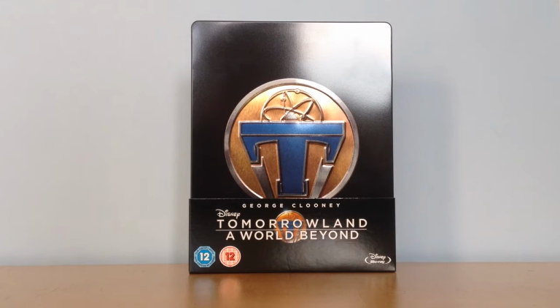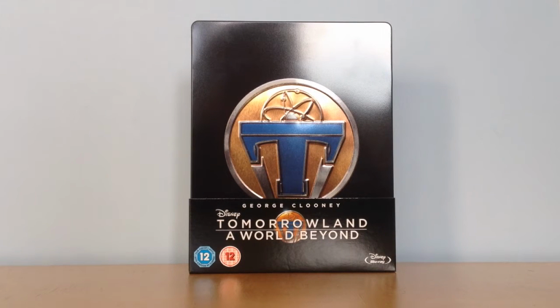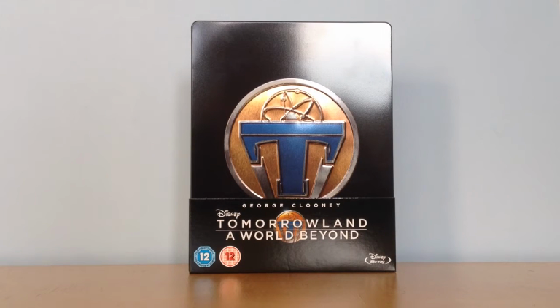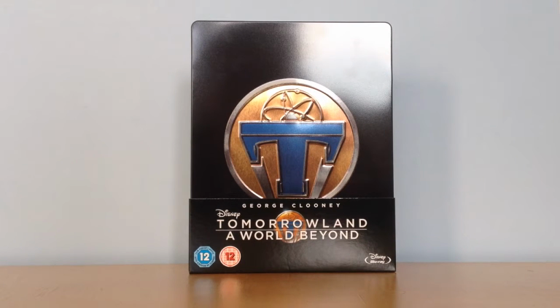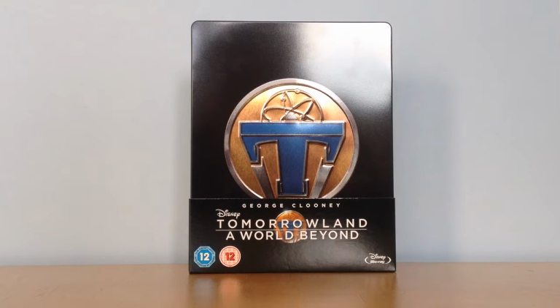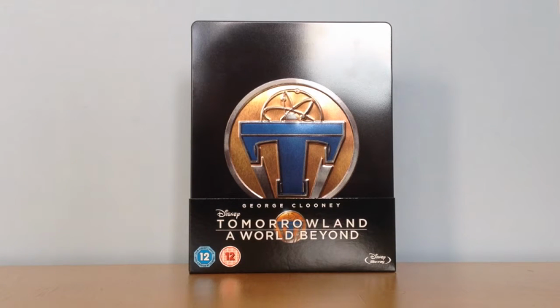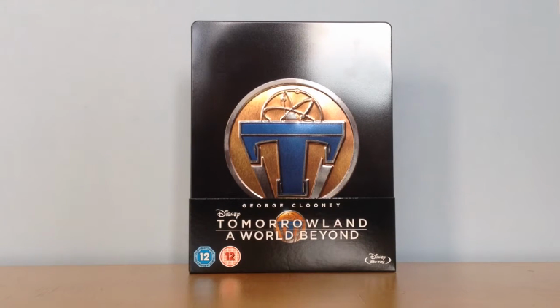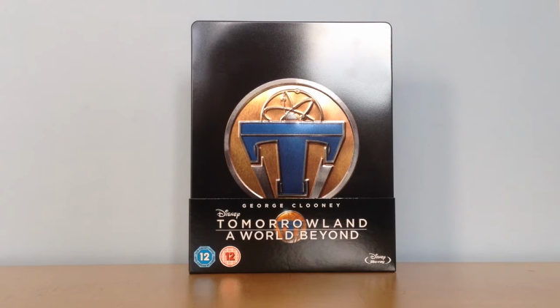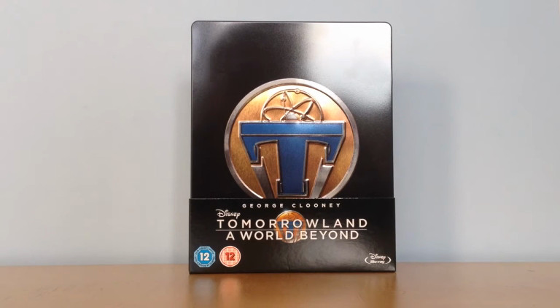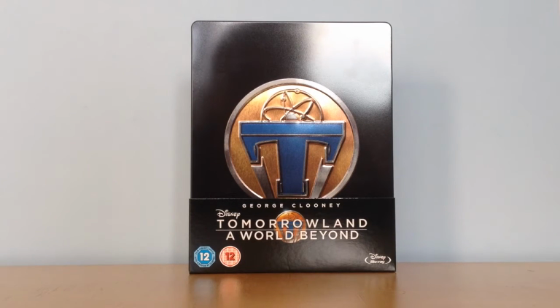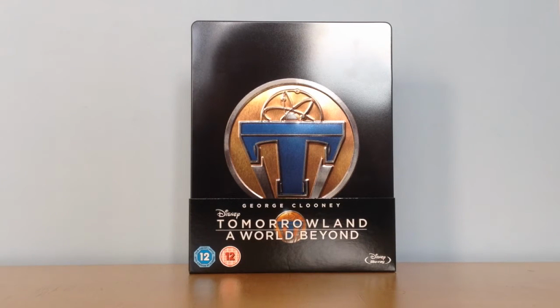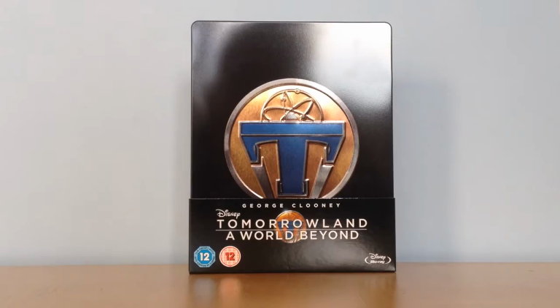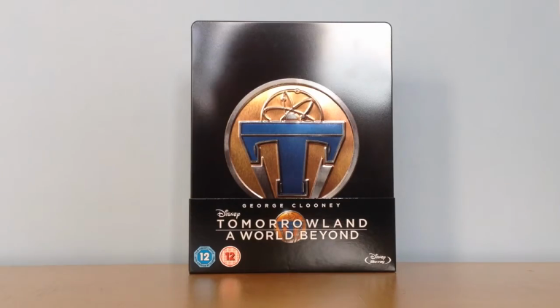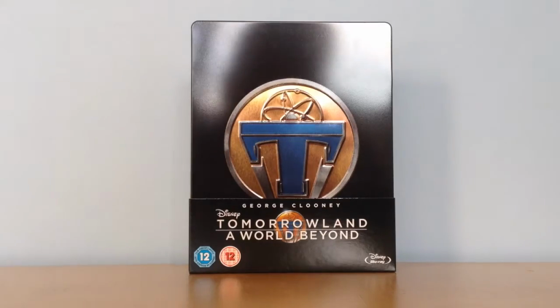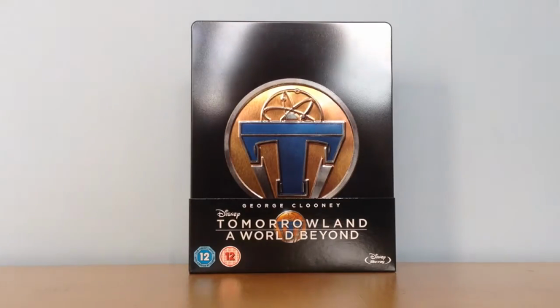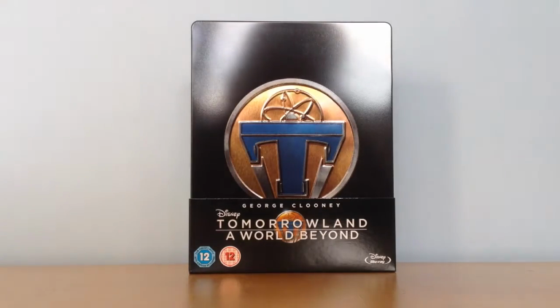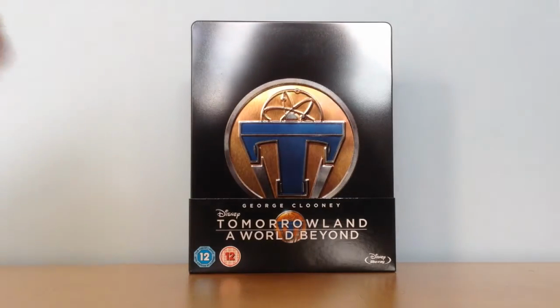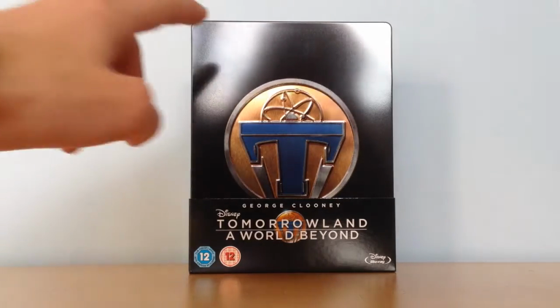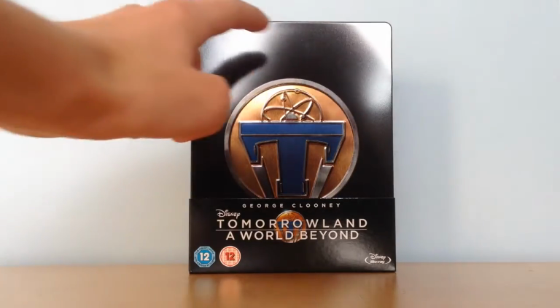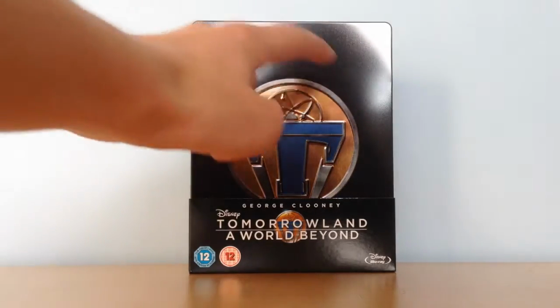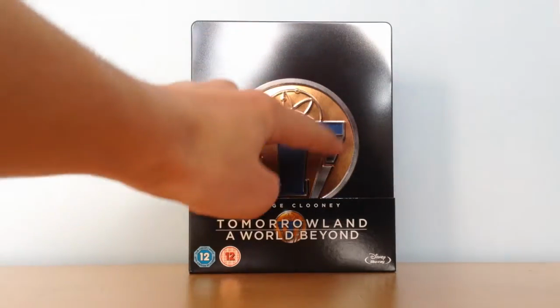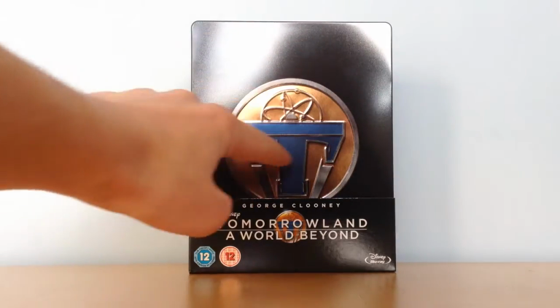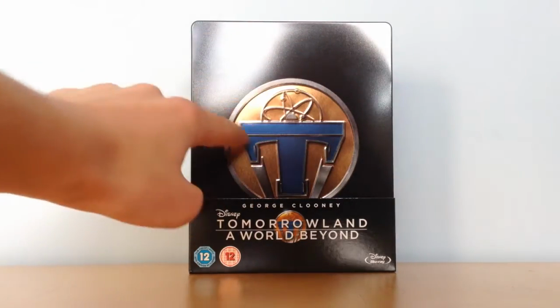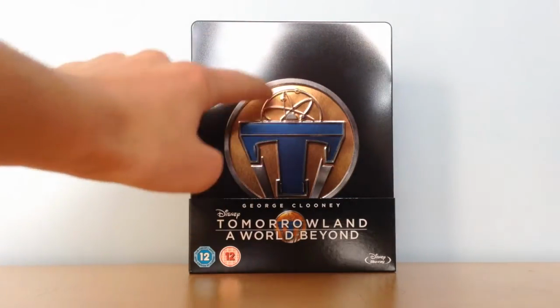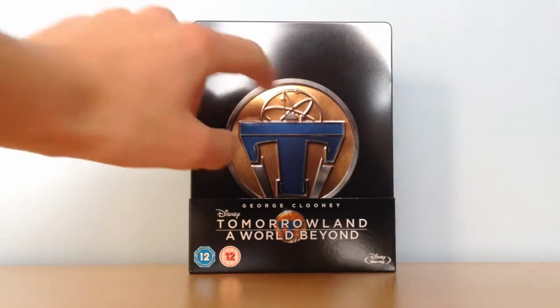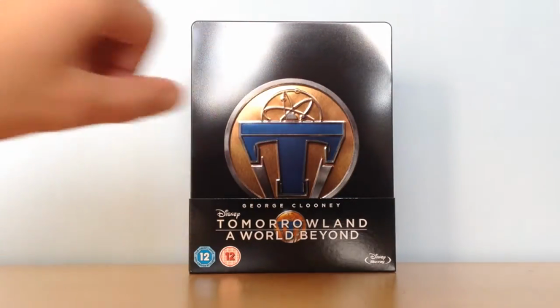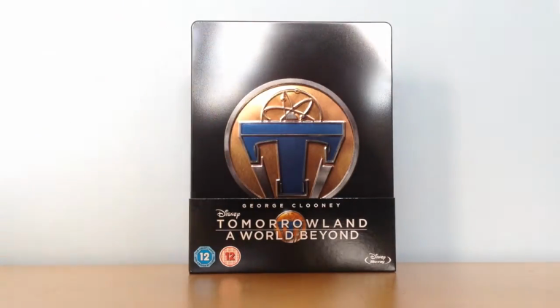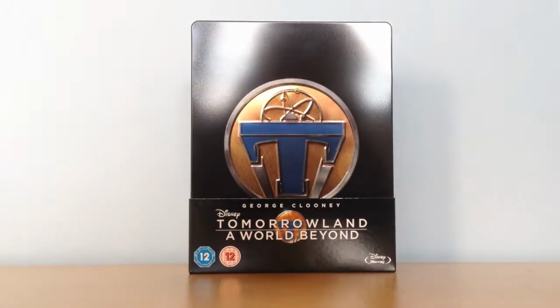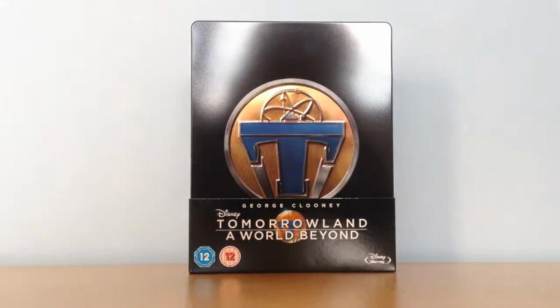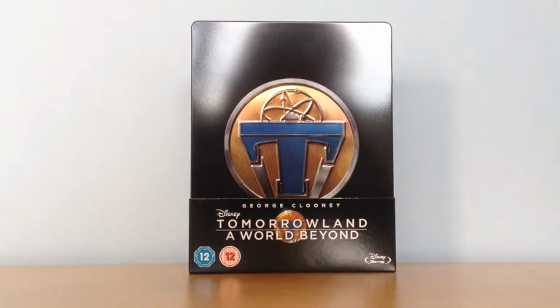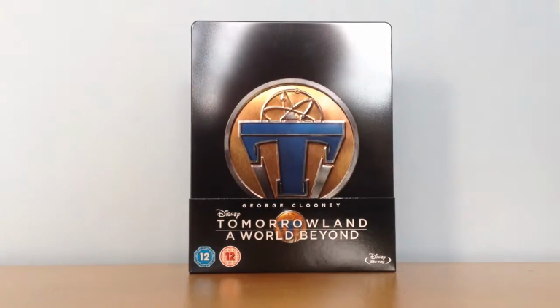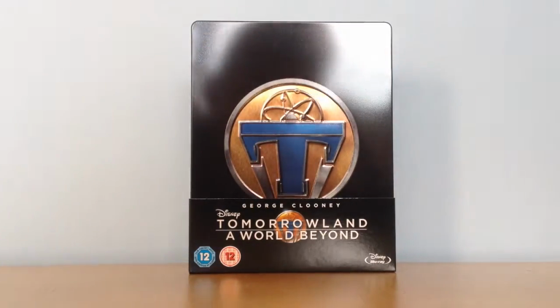This is the front of the steelbook. The logo in the middle is an embossing and debossing.